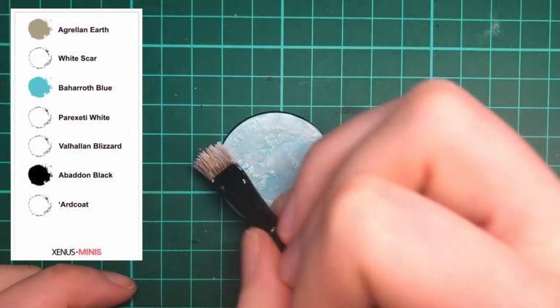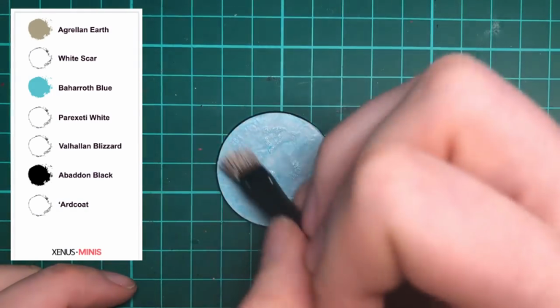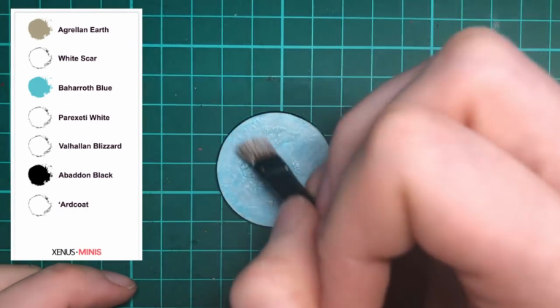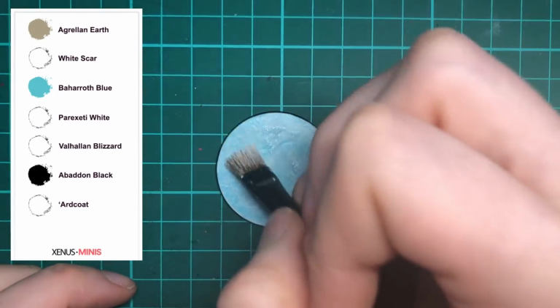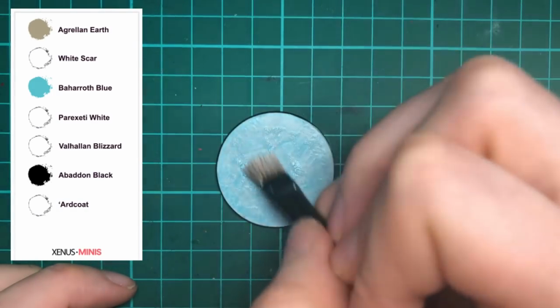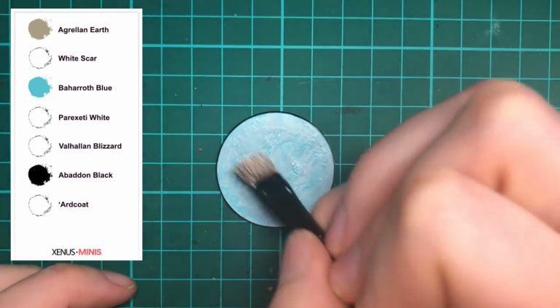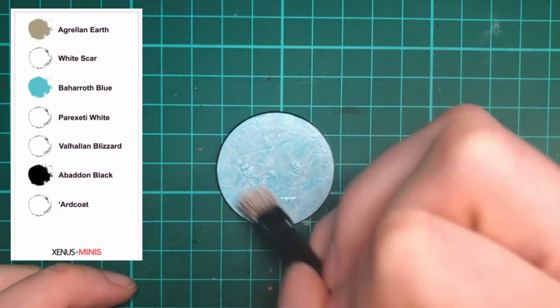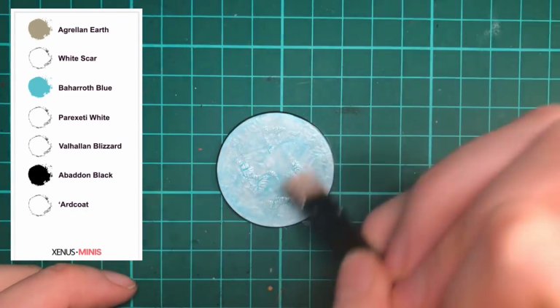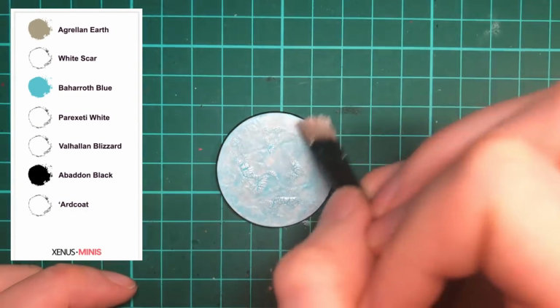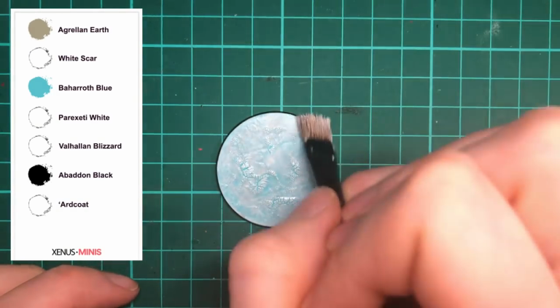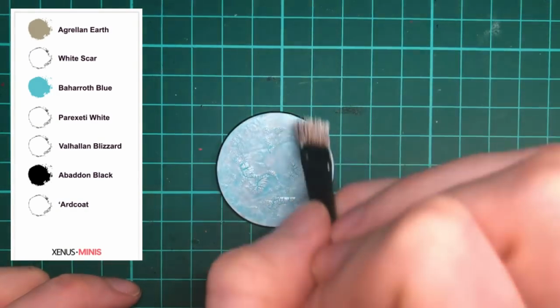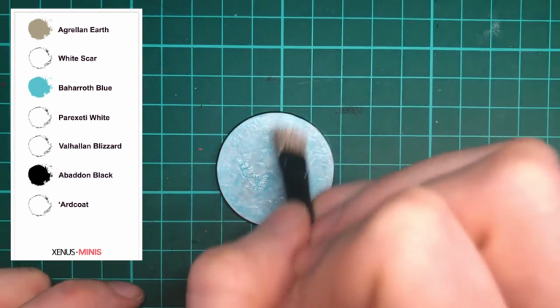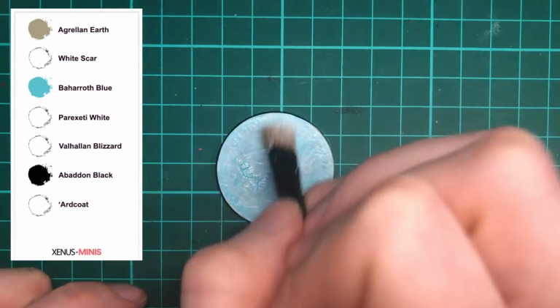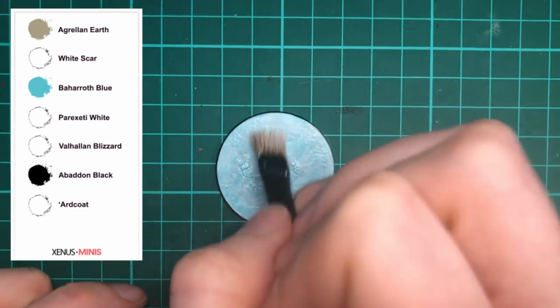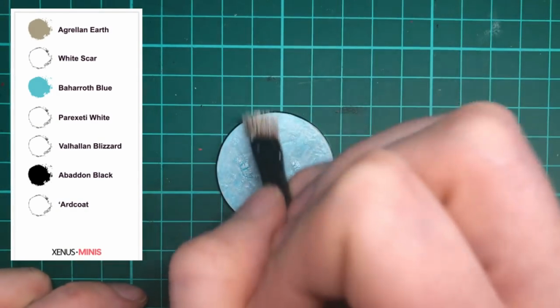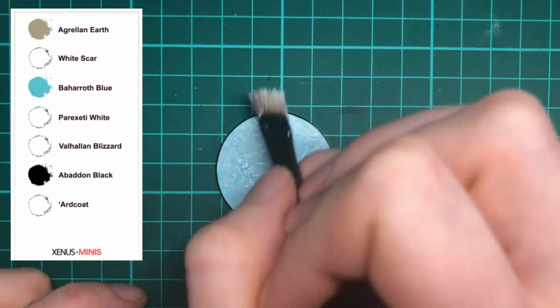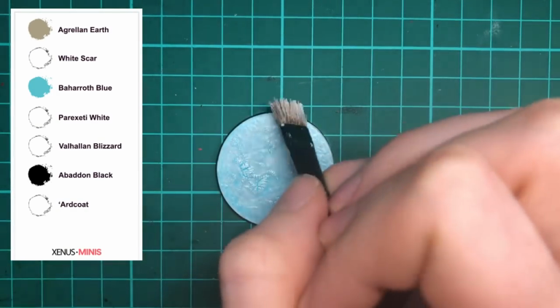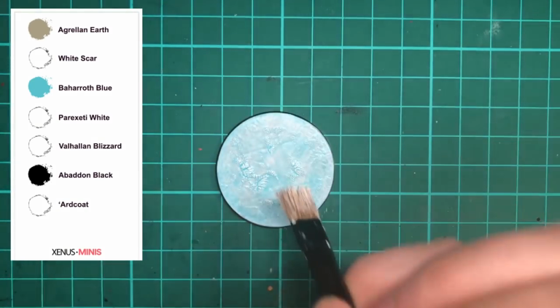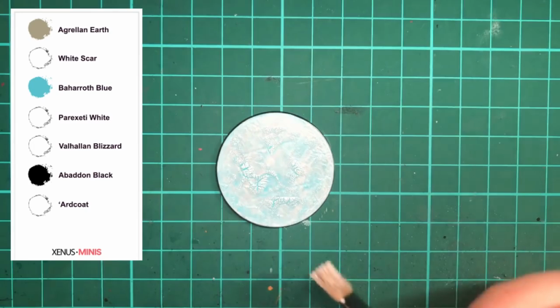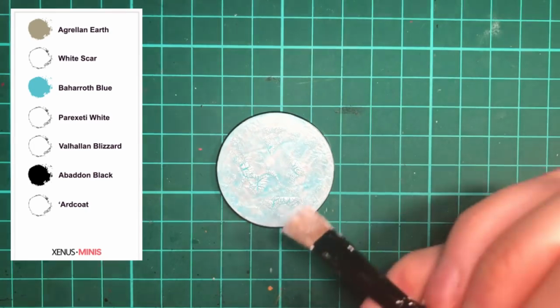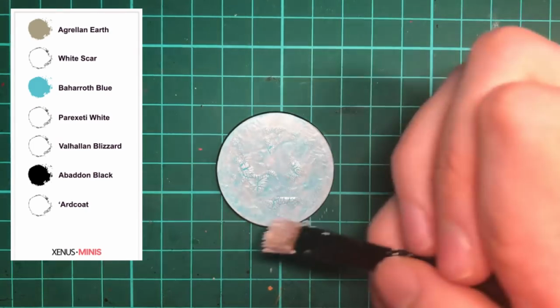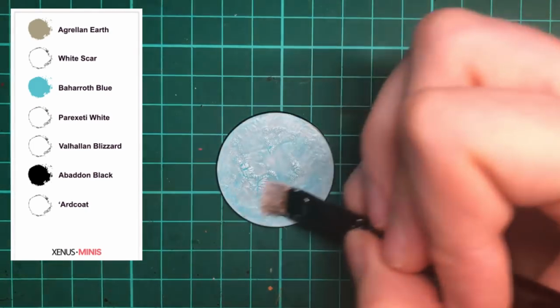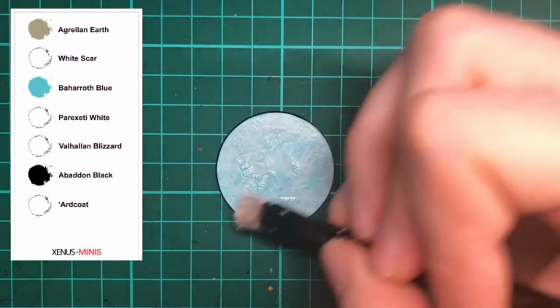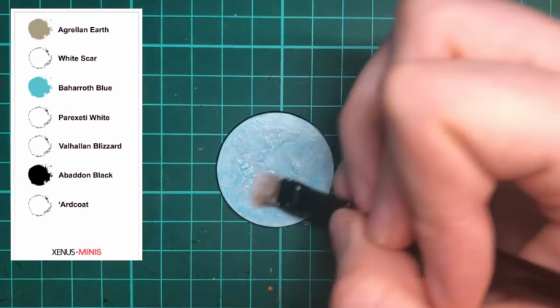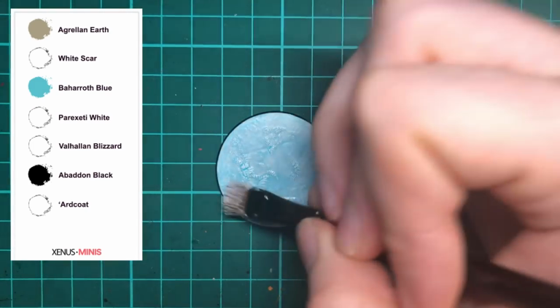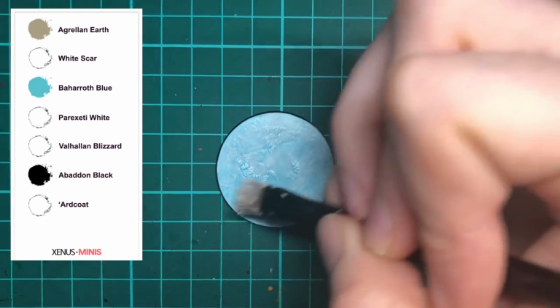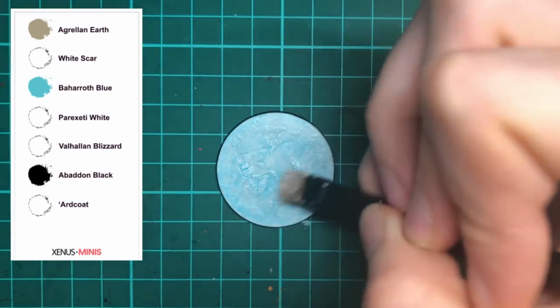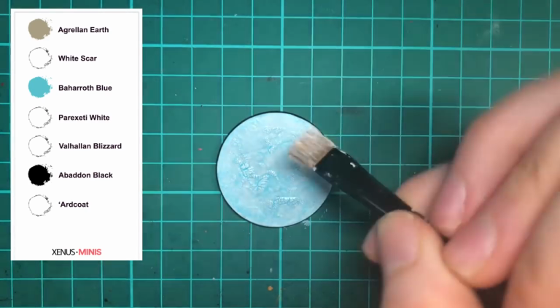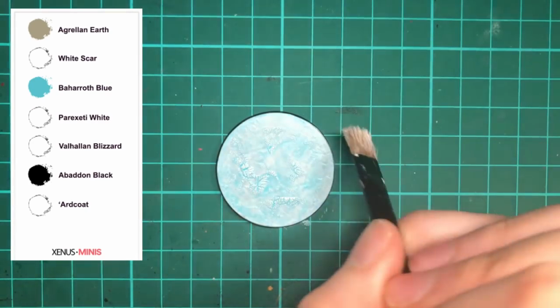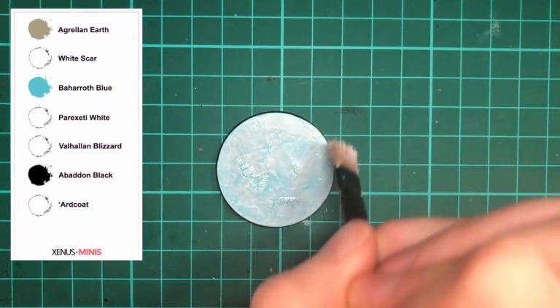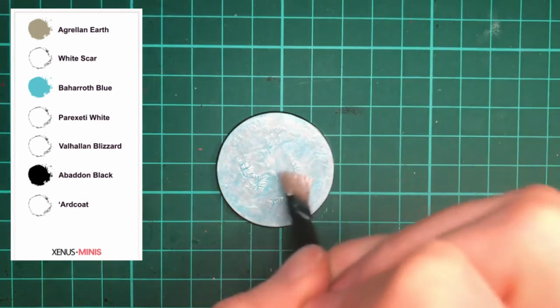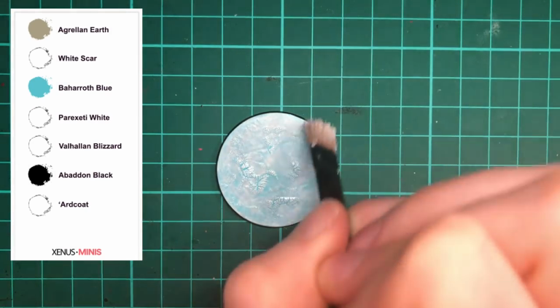Once the shade has dried, use Praxeti White to dry brush the entire base, and this will help pick out the edges of all those cracks.